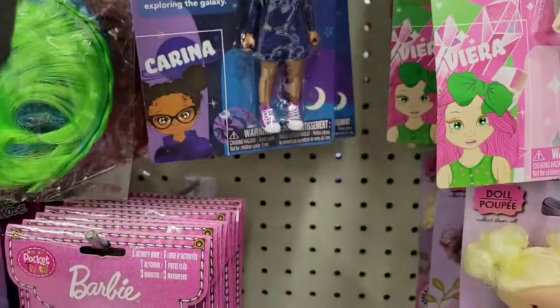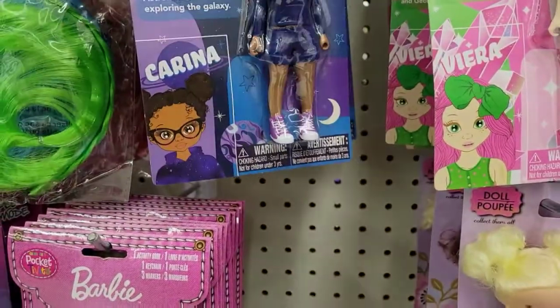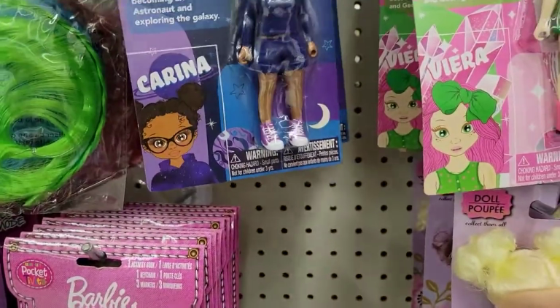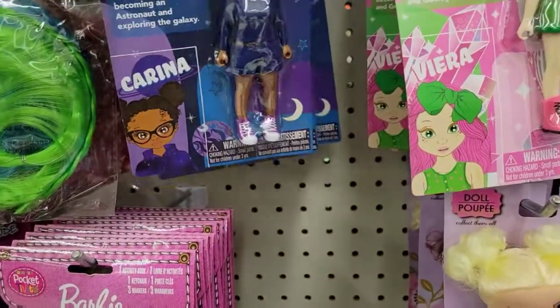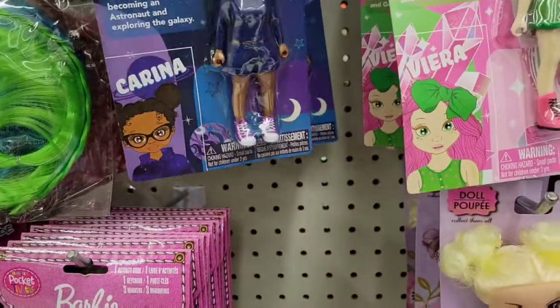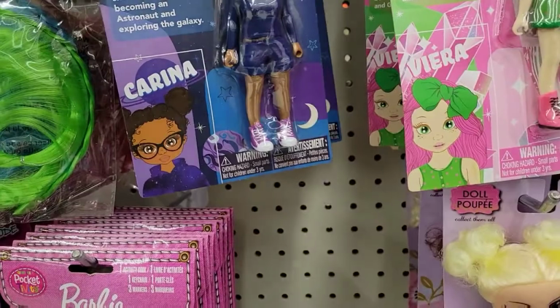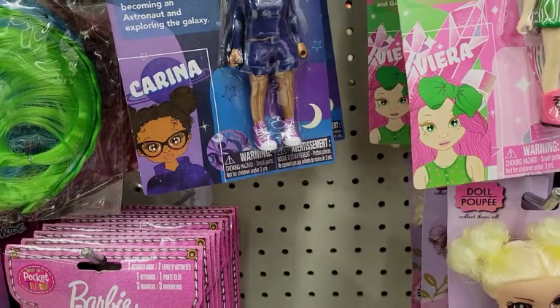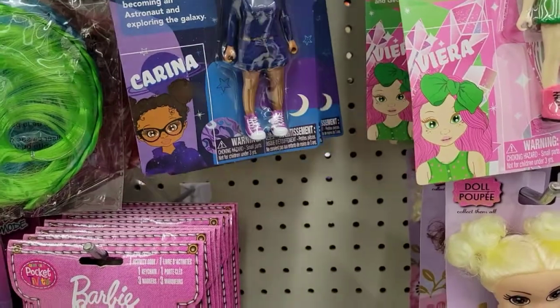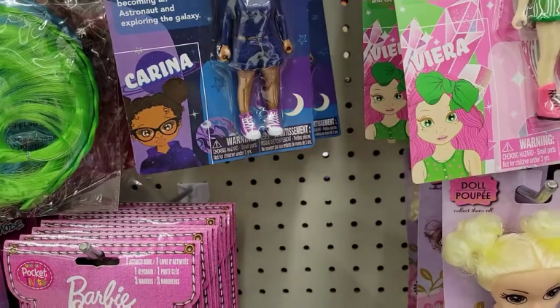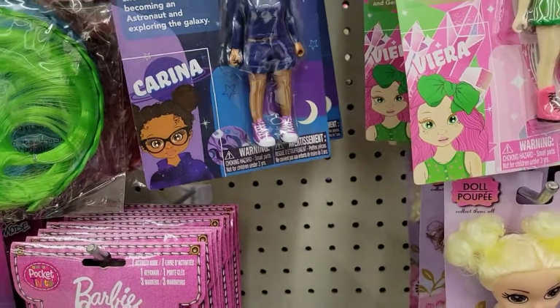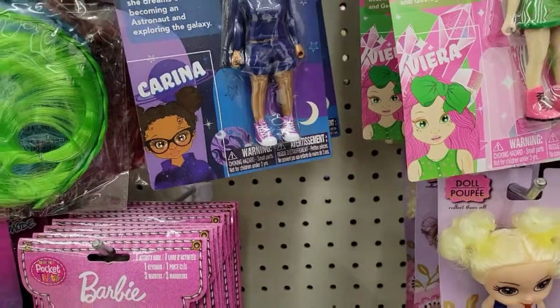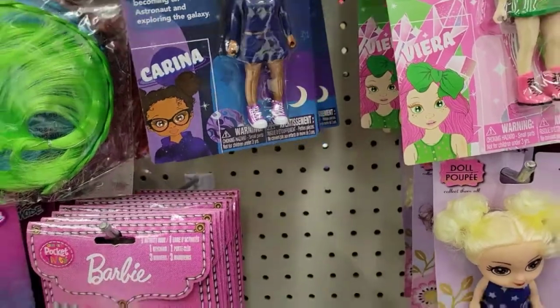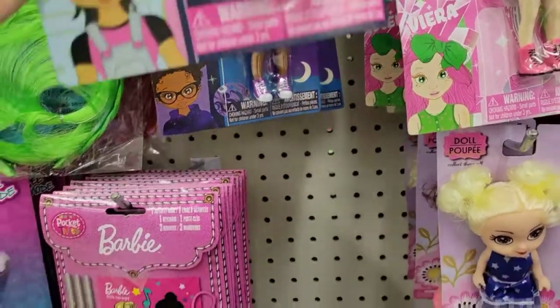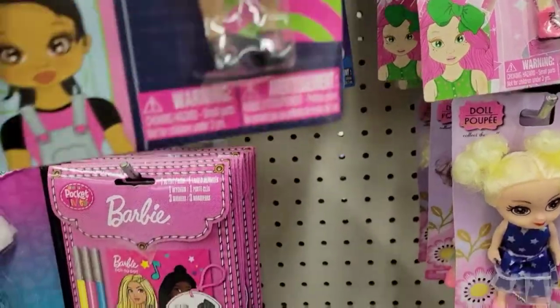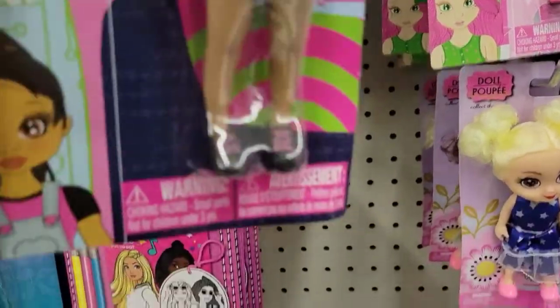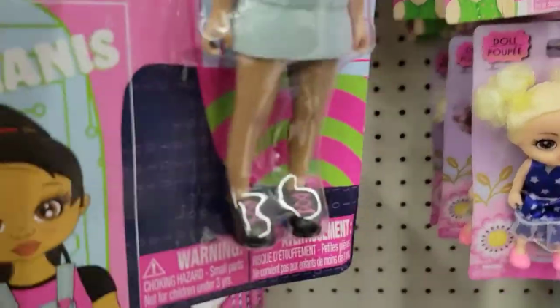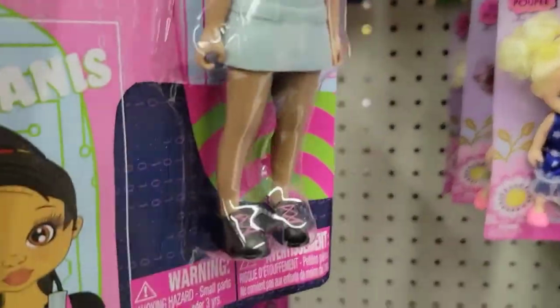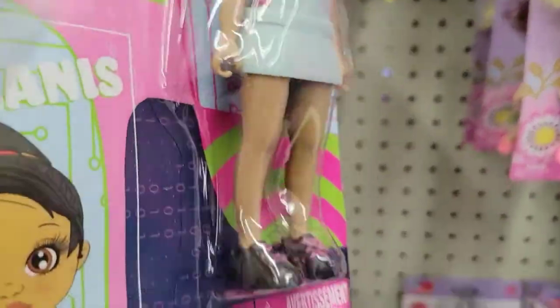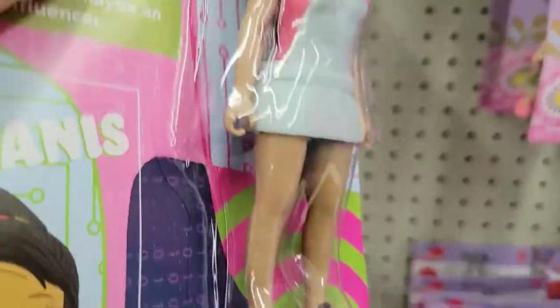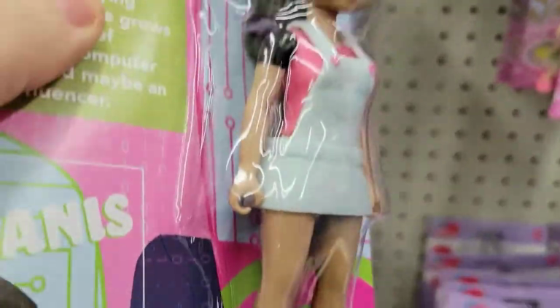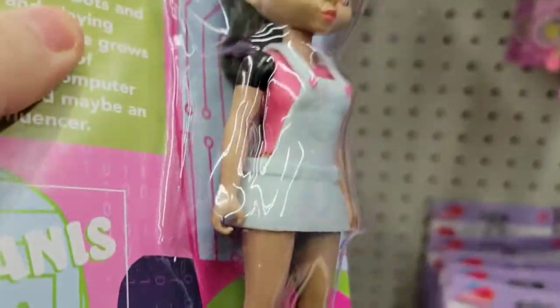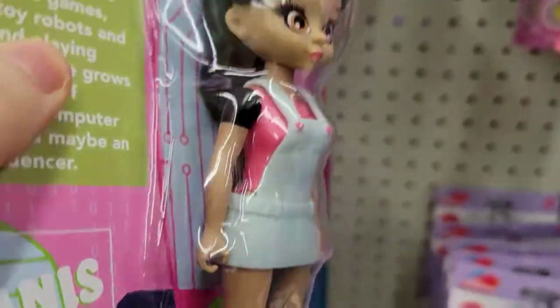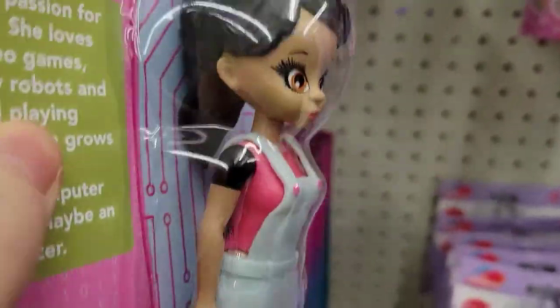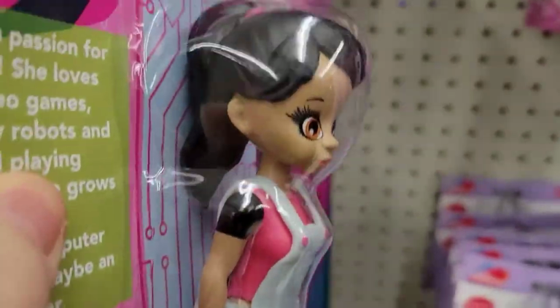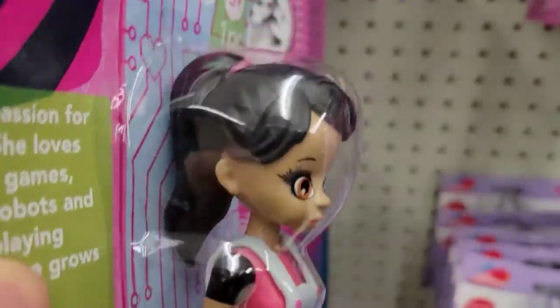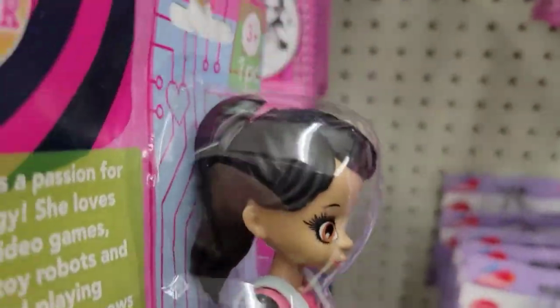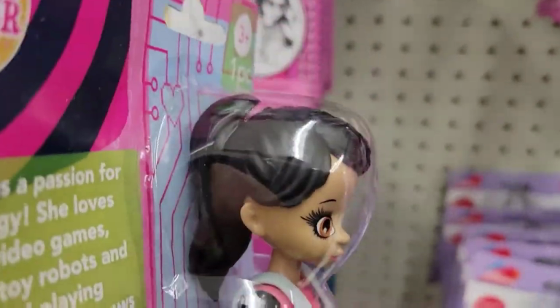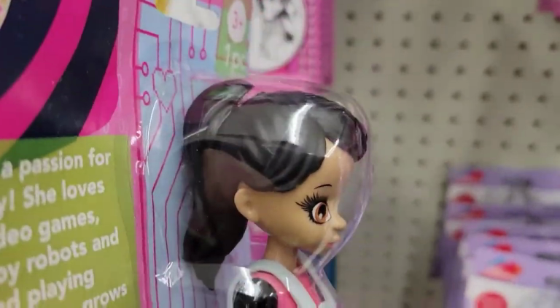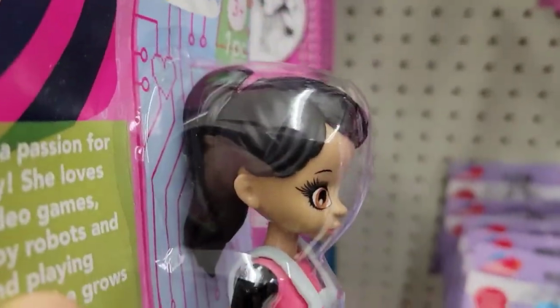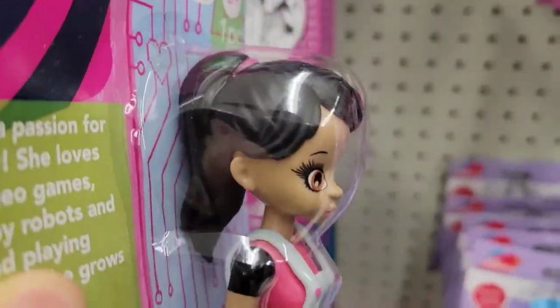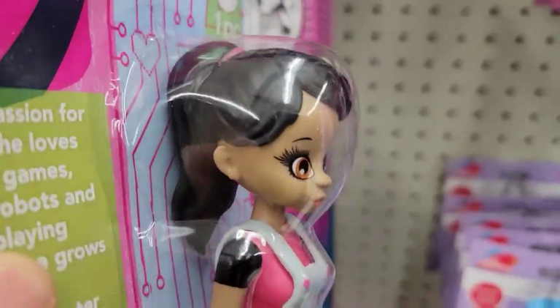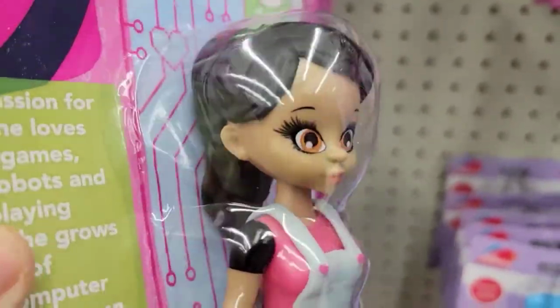Look at all of them. I don't know which one to look at today. This one's got her ponytail.